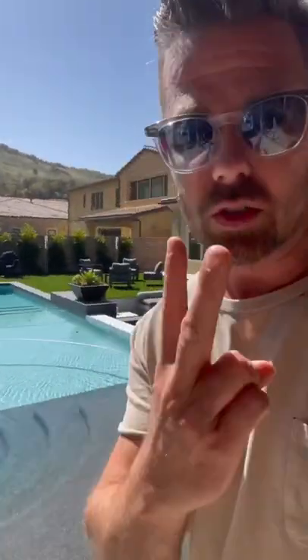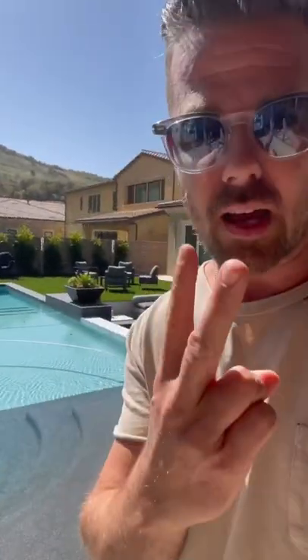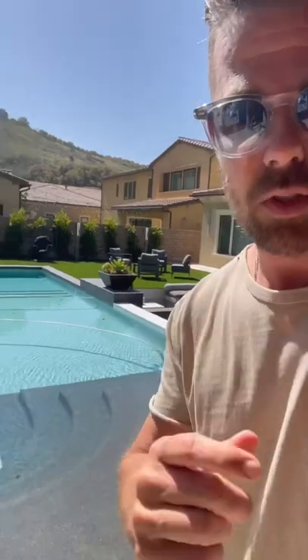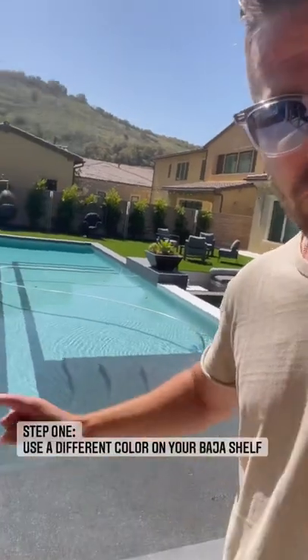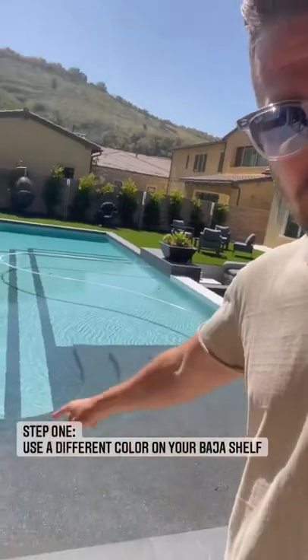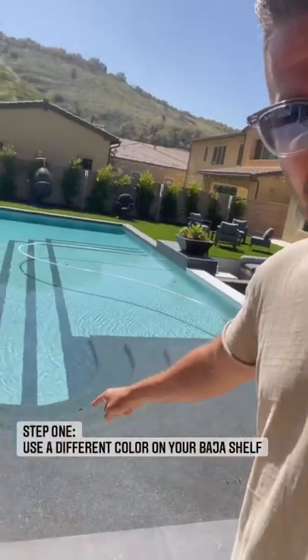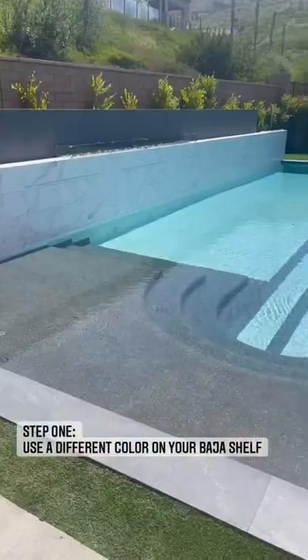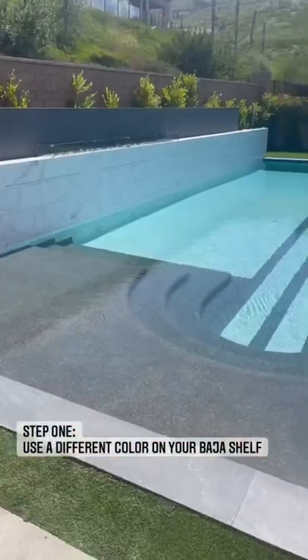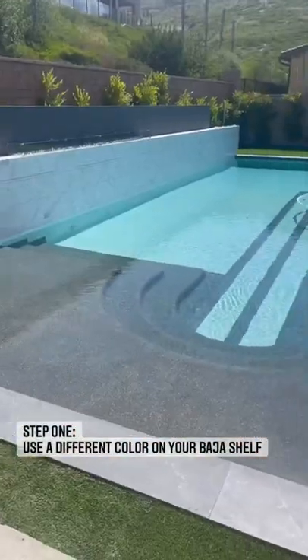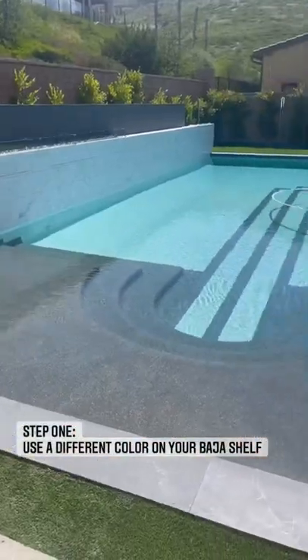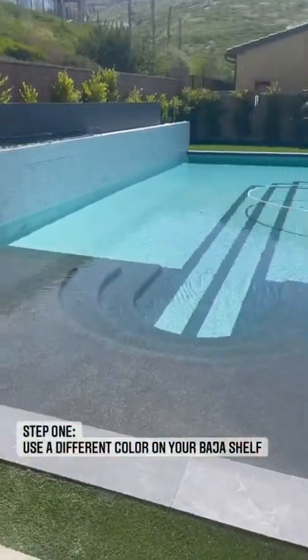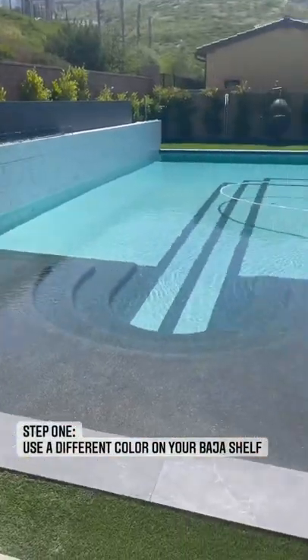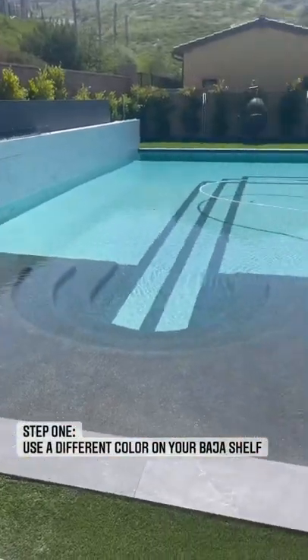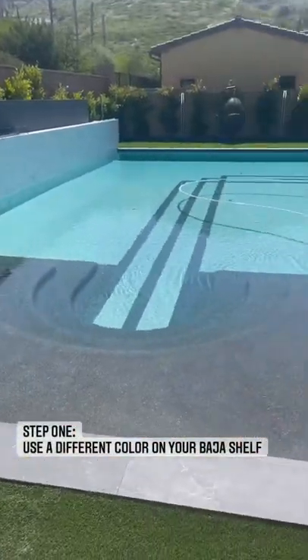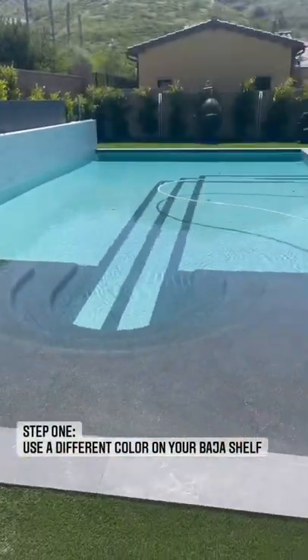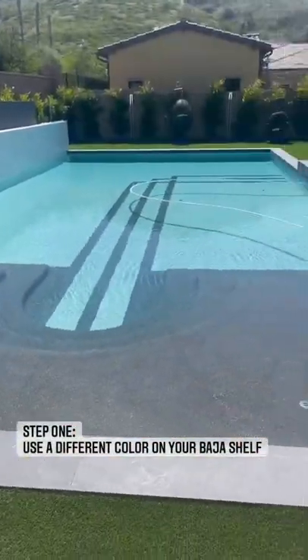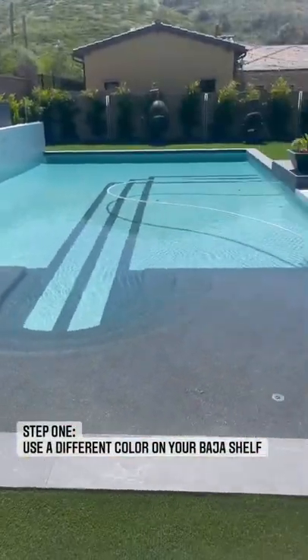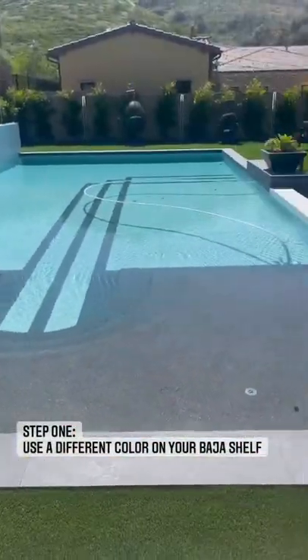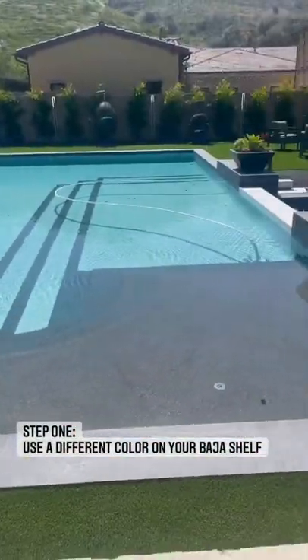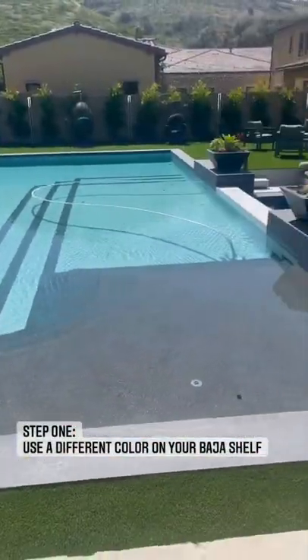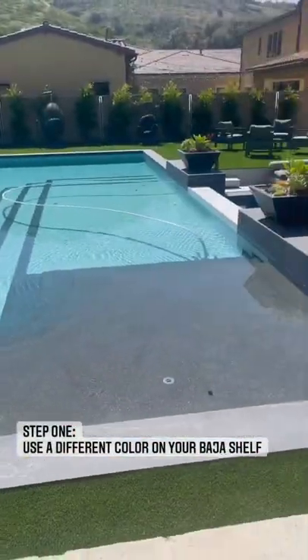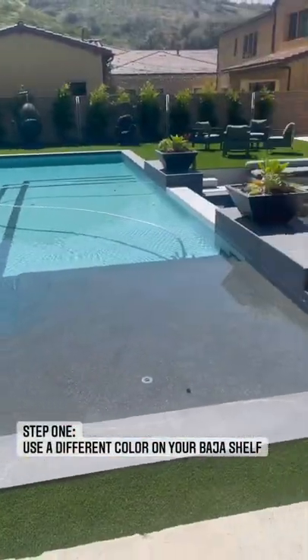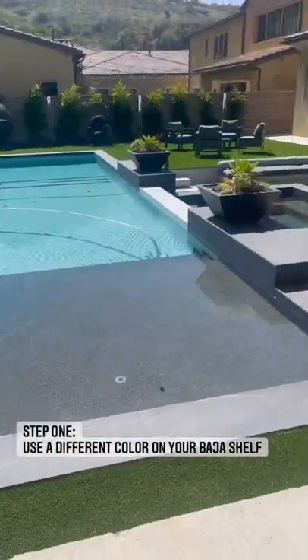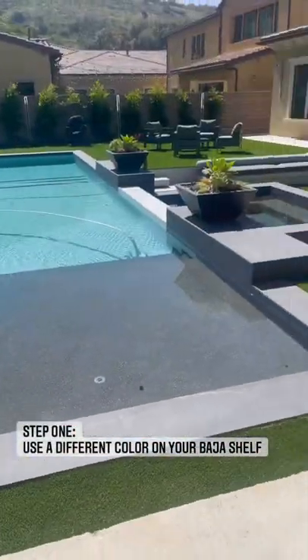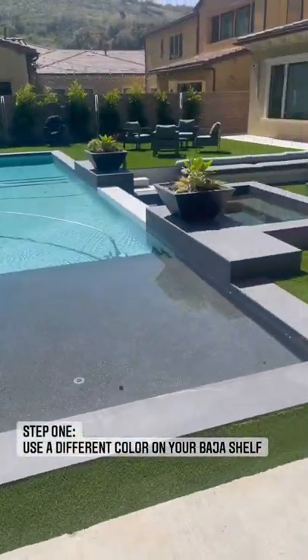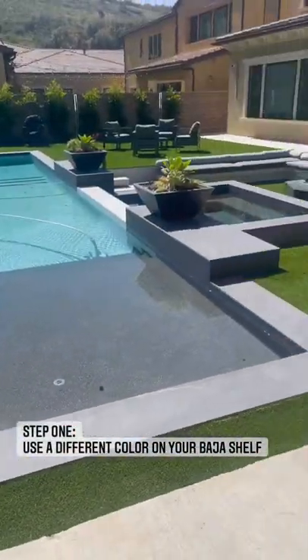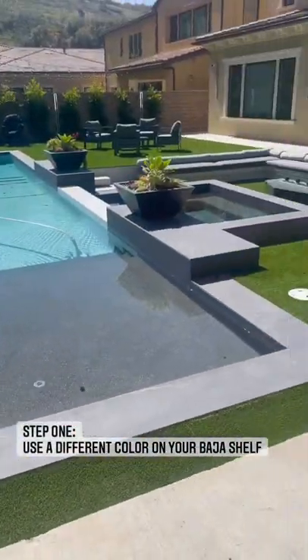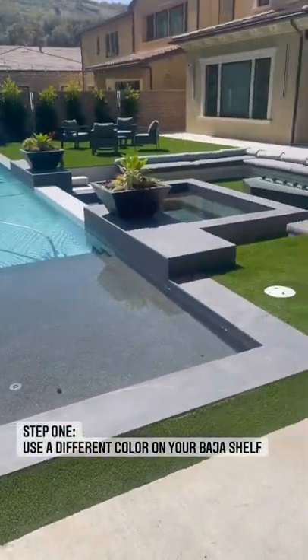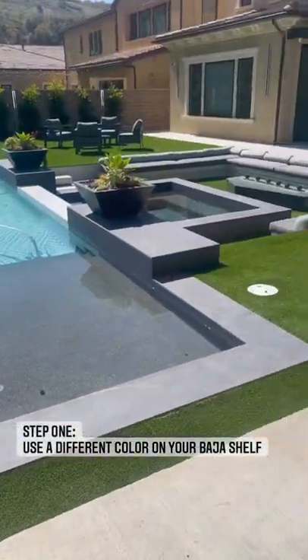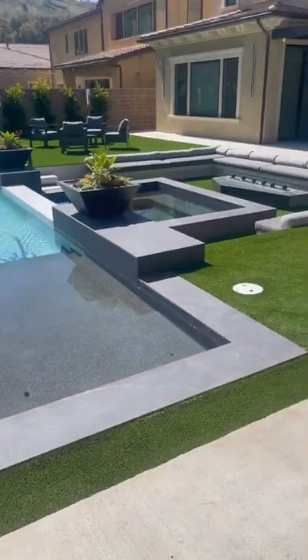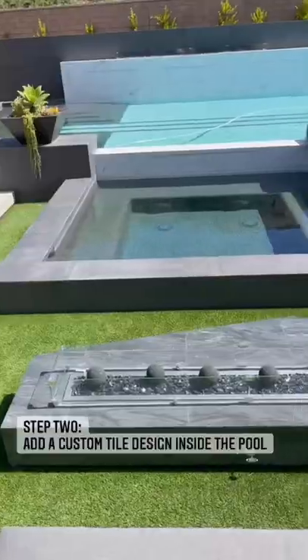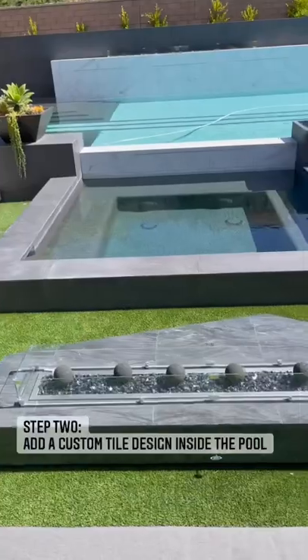Two steps. First, maybe switch up the Baja color with the pool color. Having two color tones adds so much.